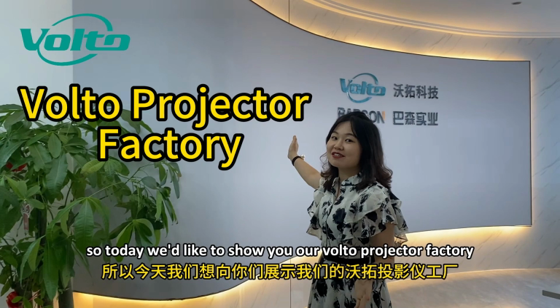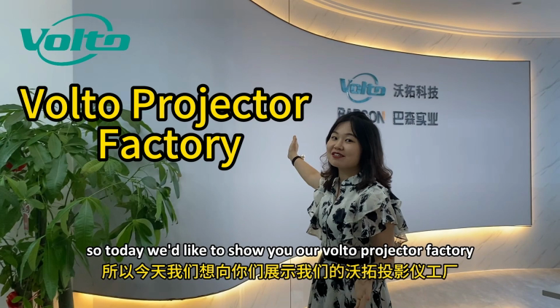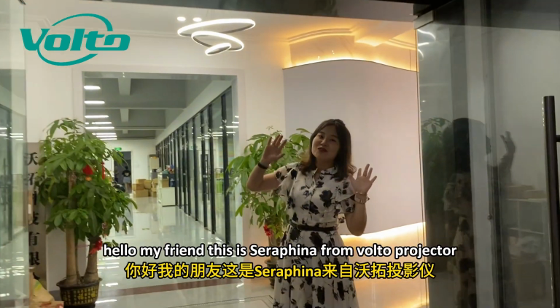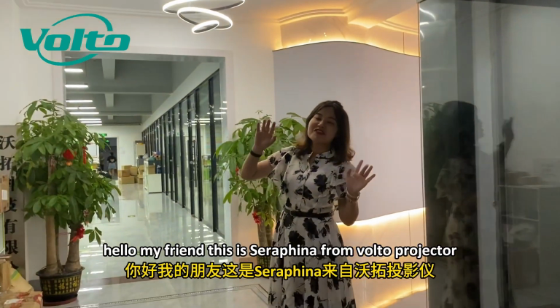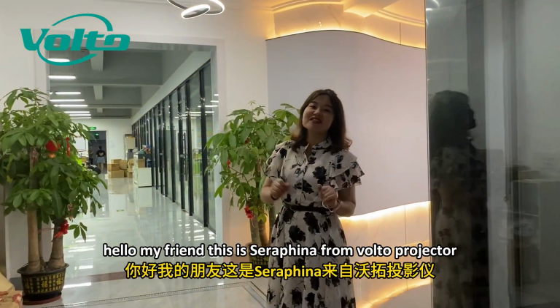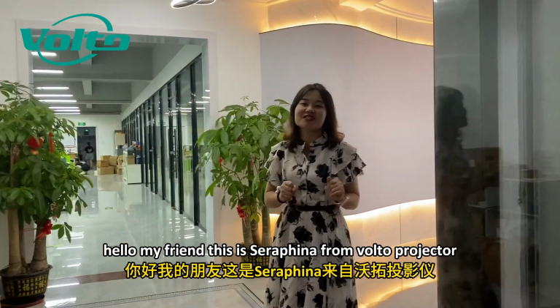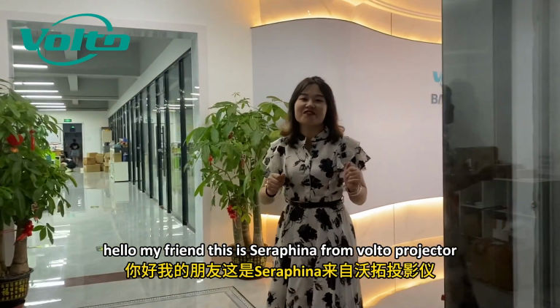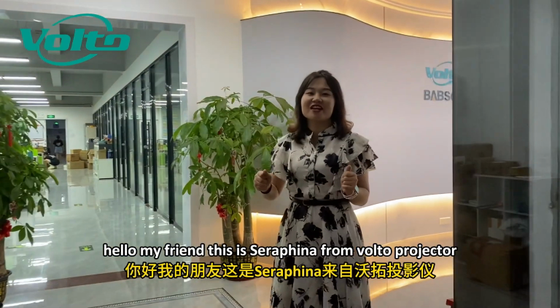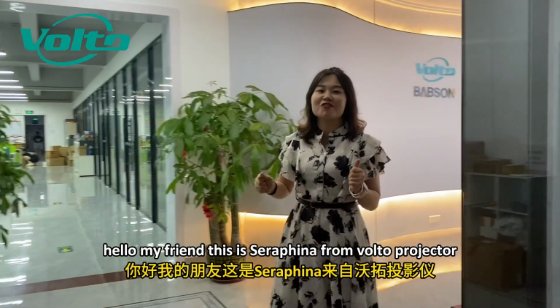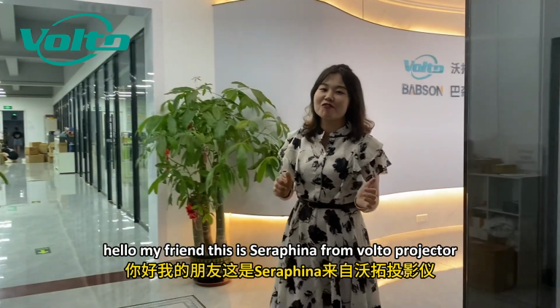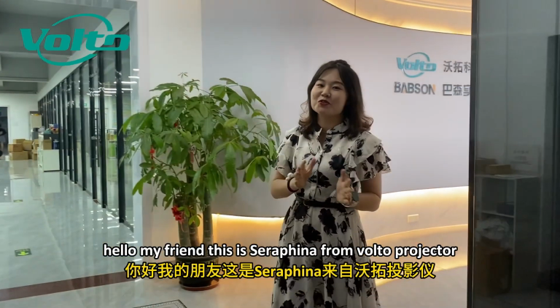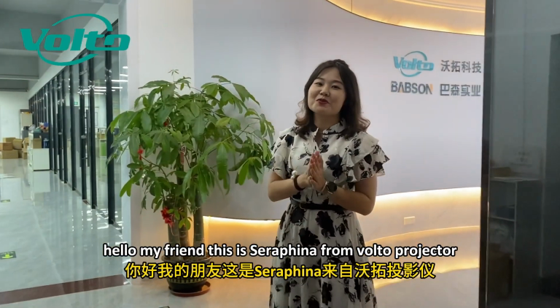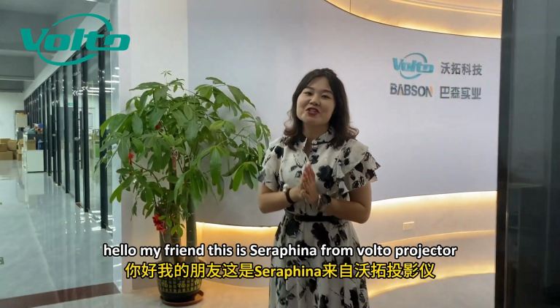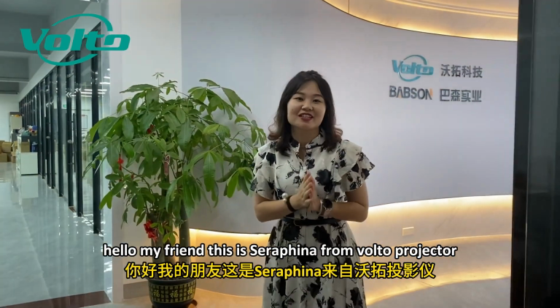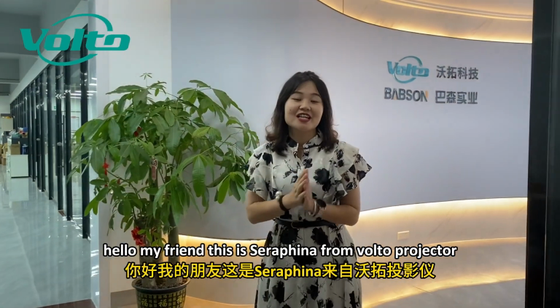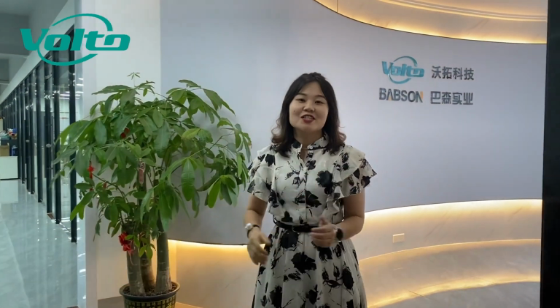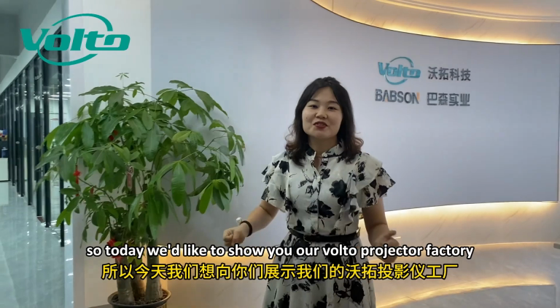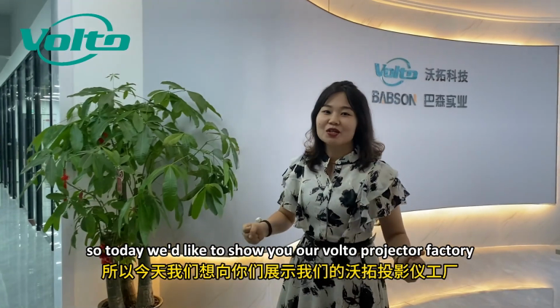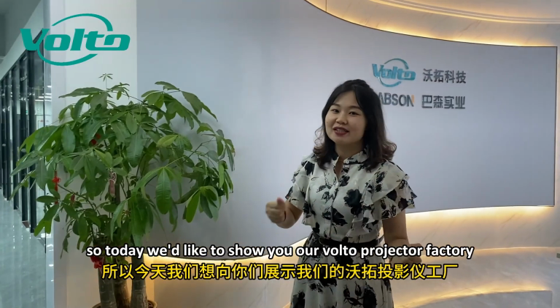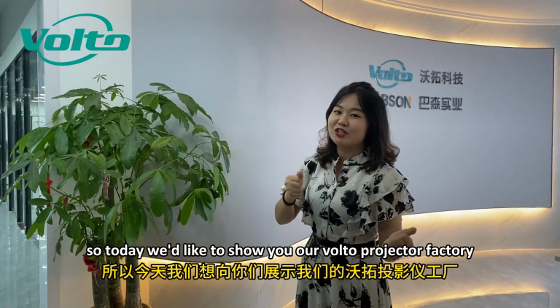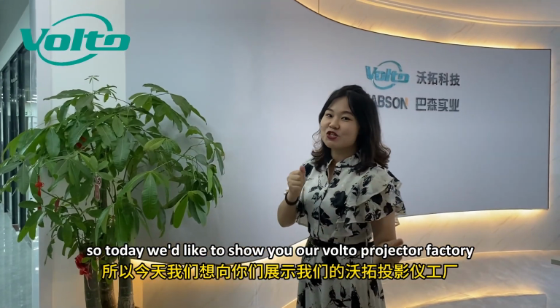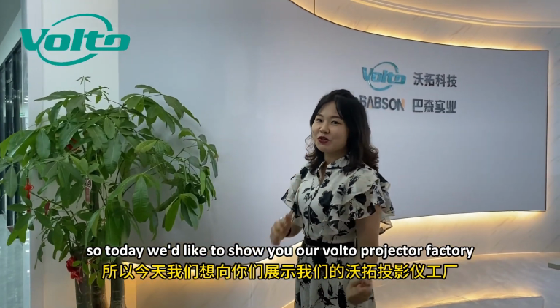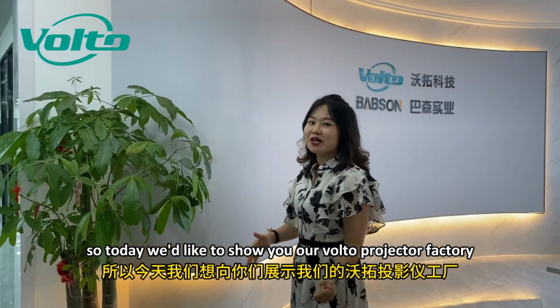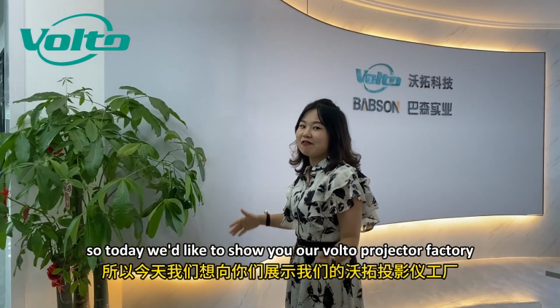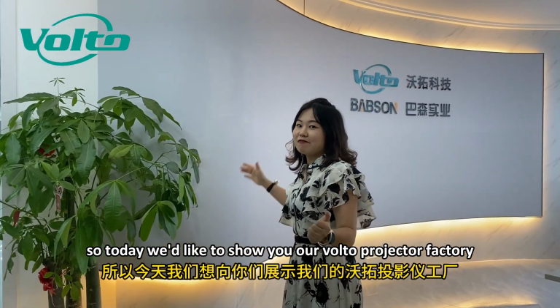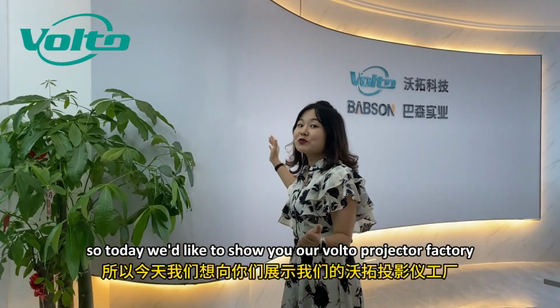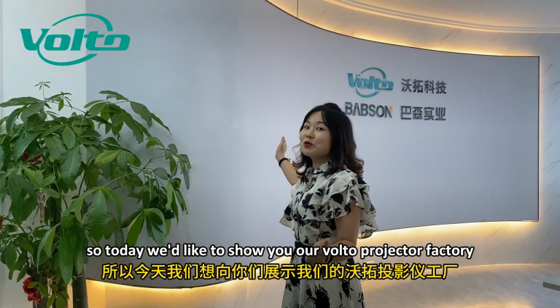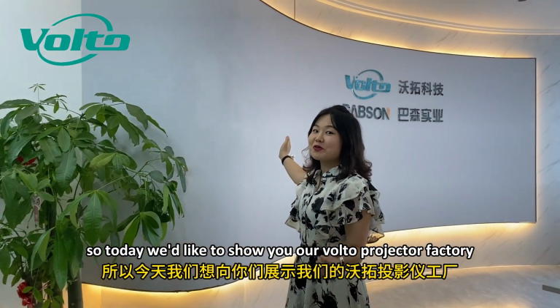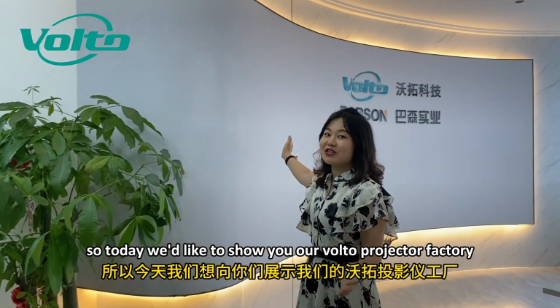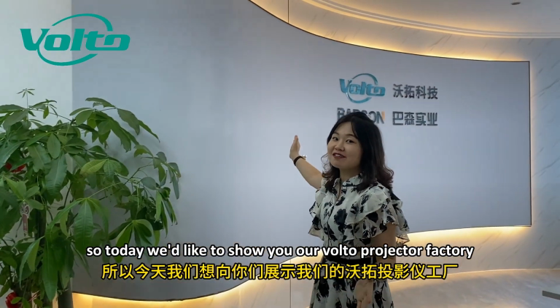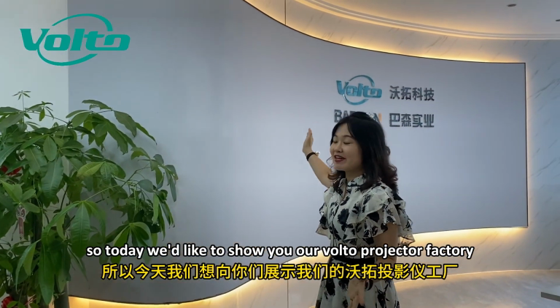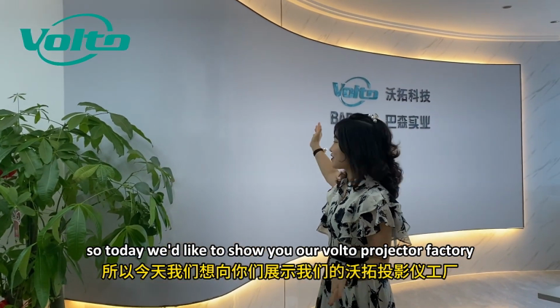Hello my friends, this is Raphina from Volto Projector. Today we'd like to show you our Volto Projector factory.